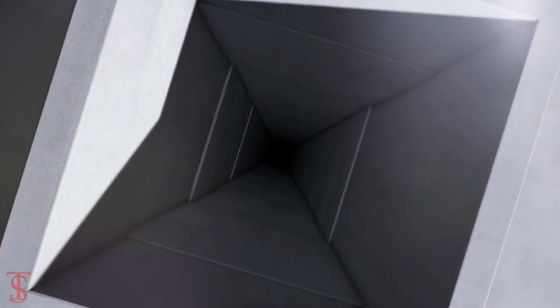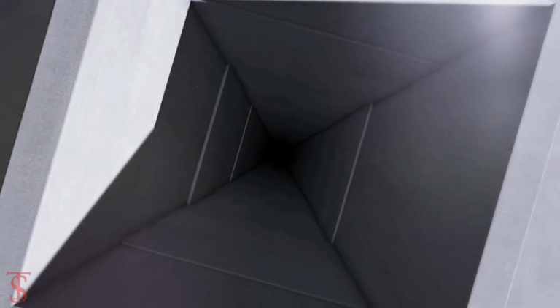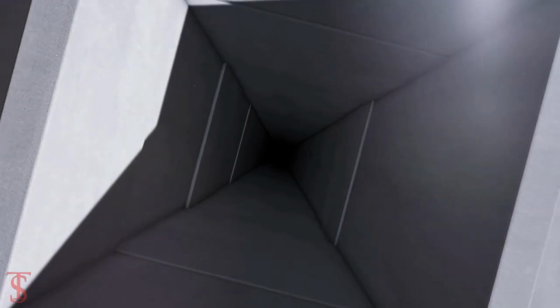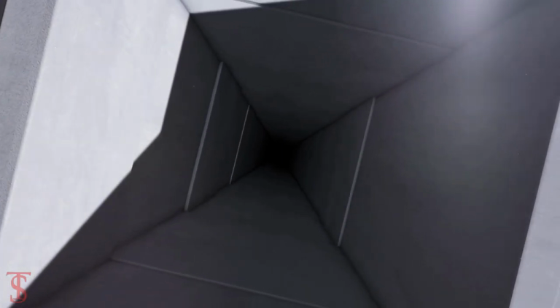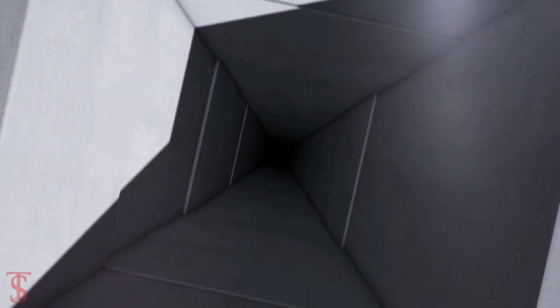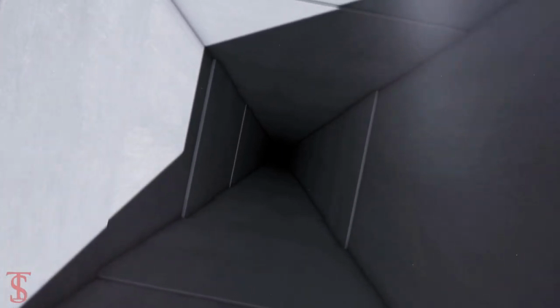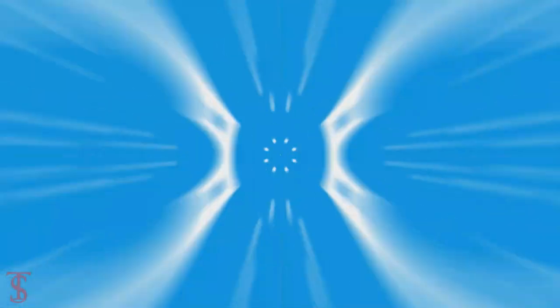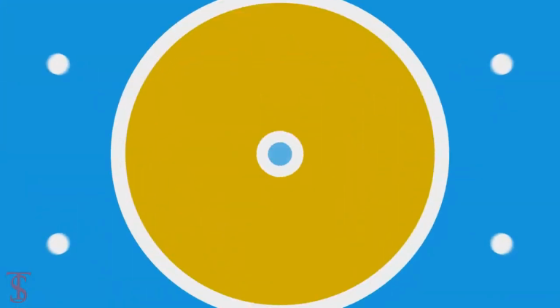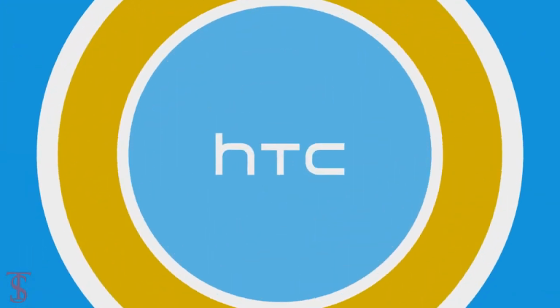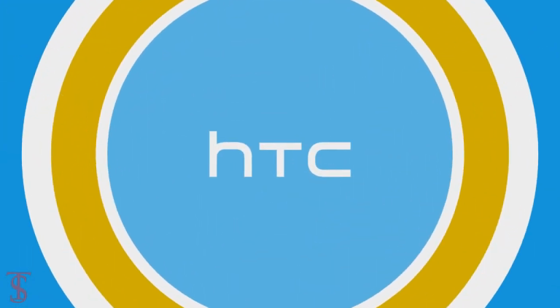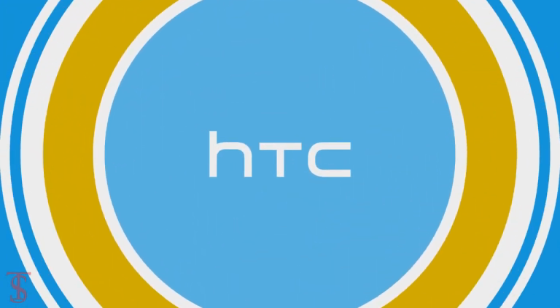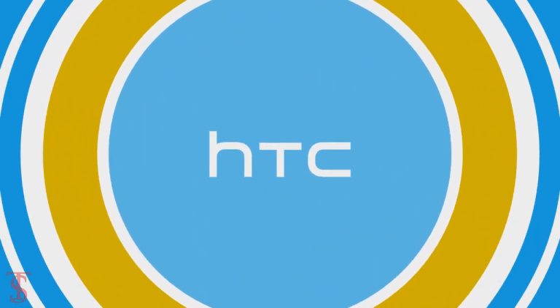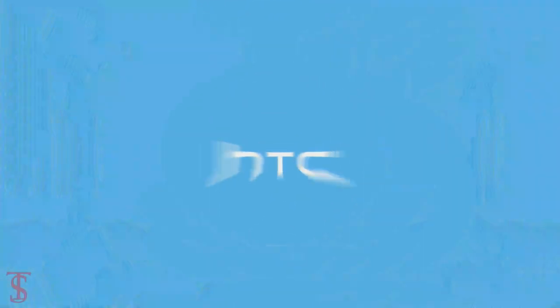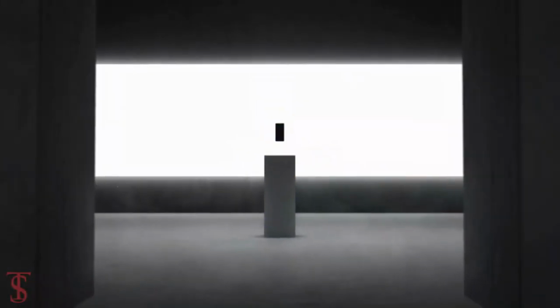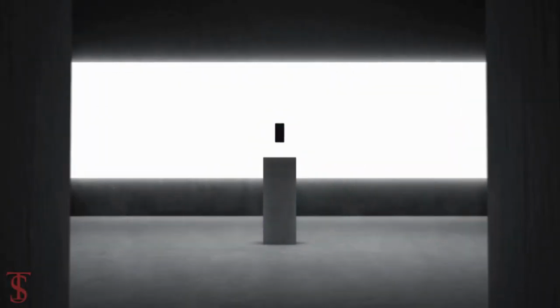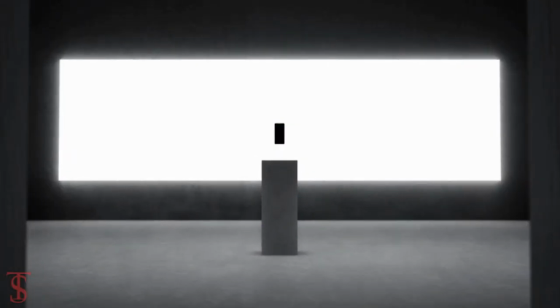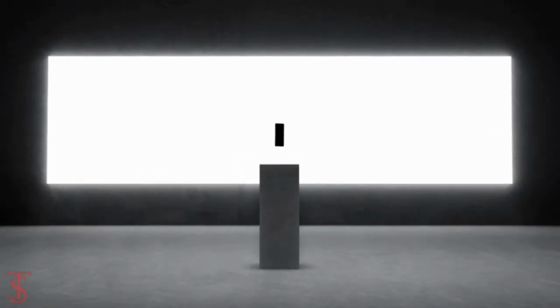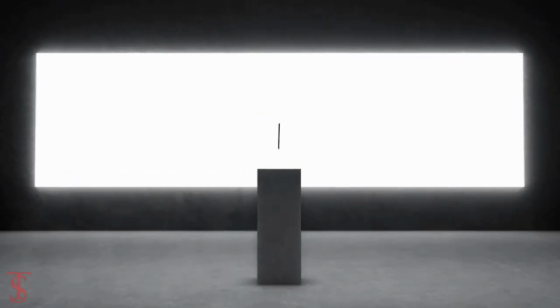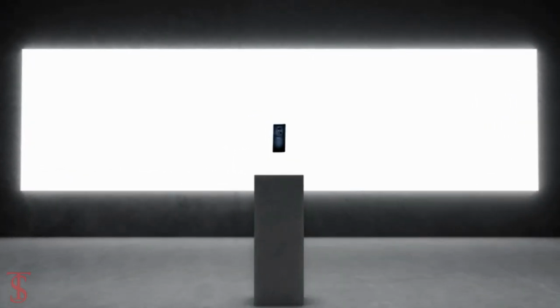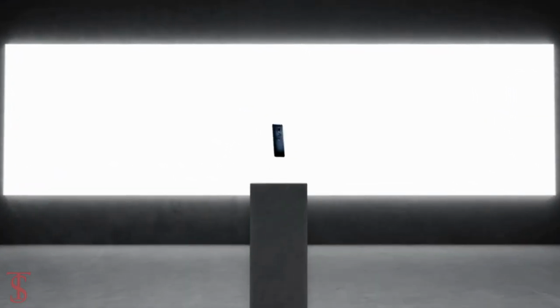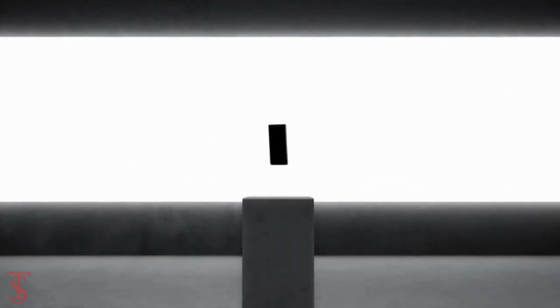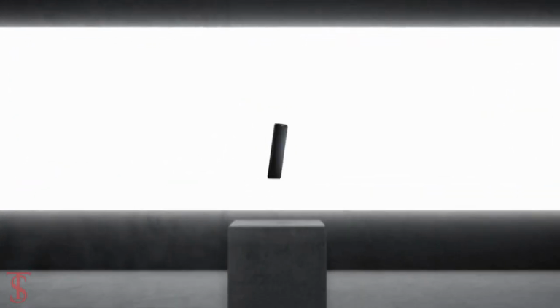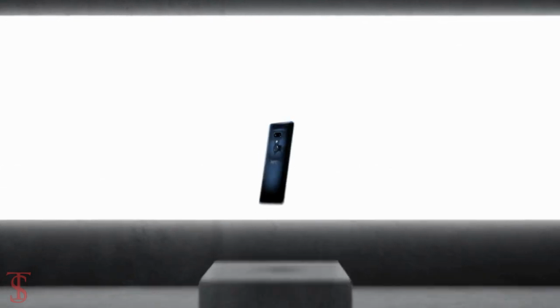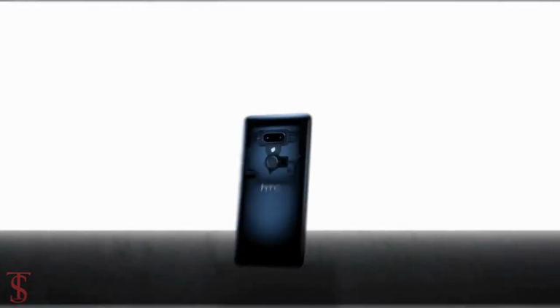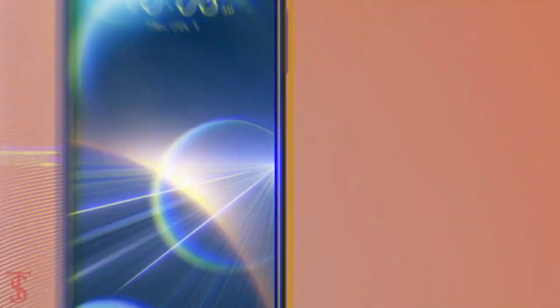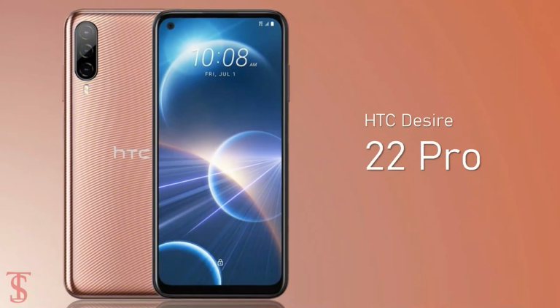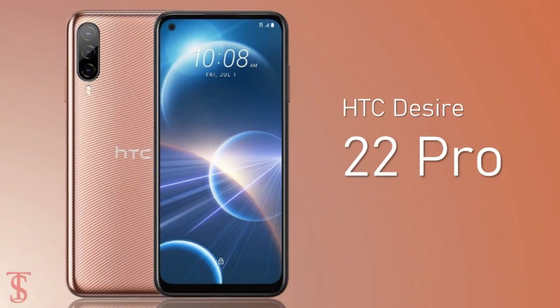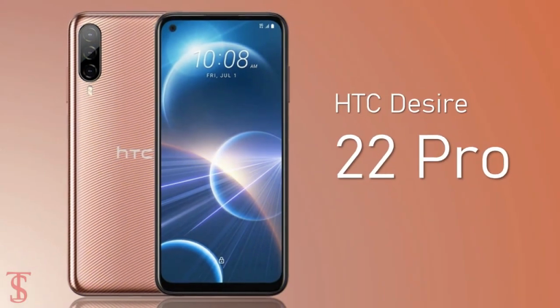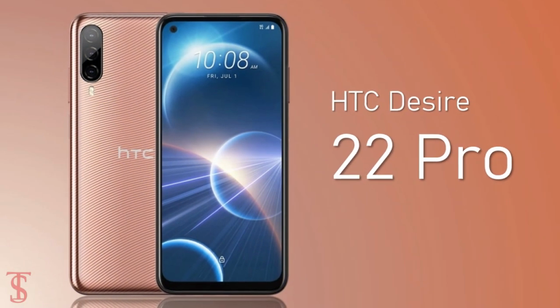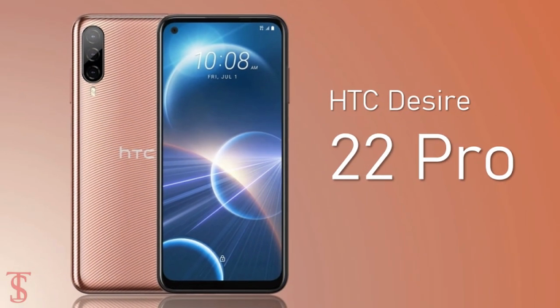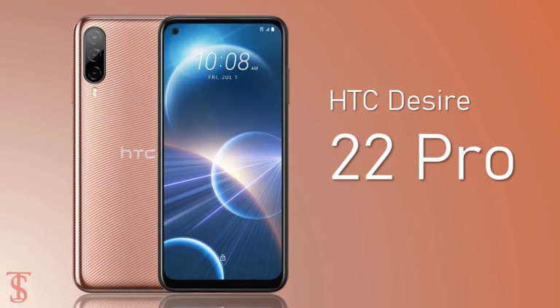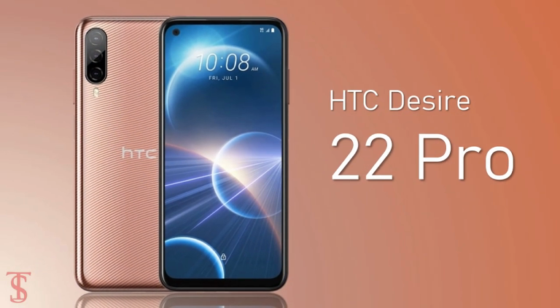After a long gap, HTC is back by launching its new smartphone under the Desire series in Thailand, called the HTC Desire 22 Pro.